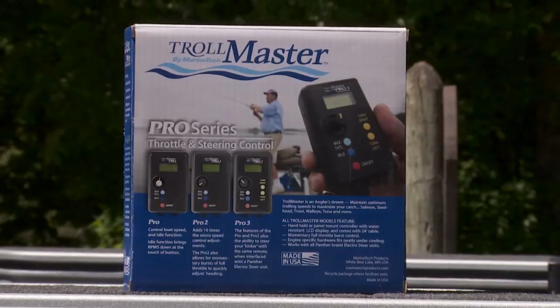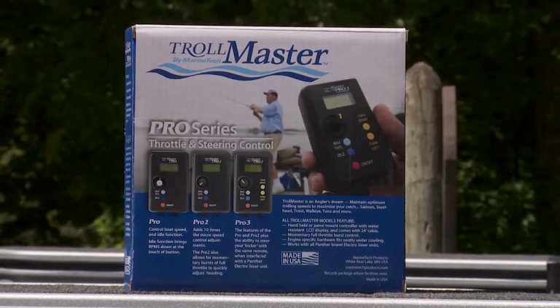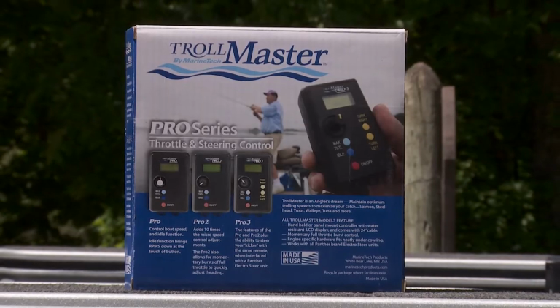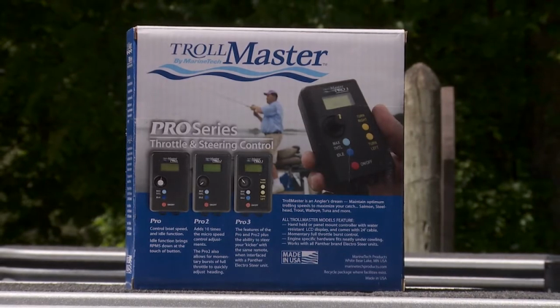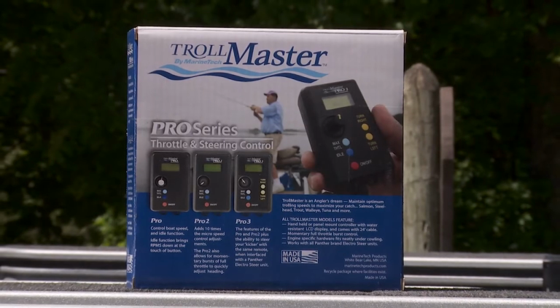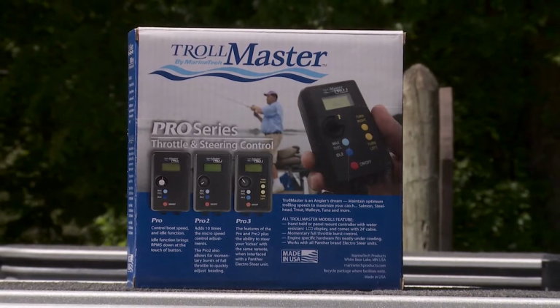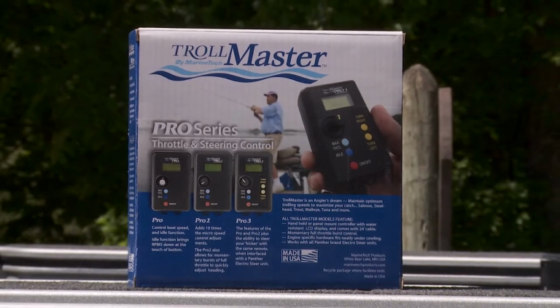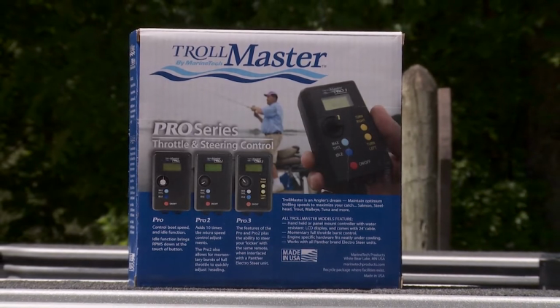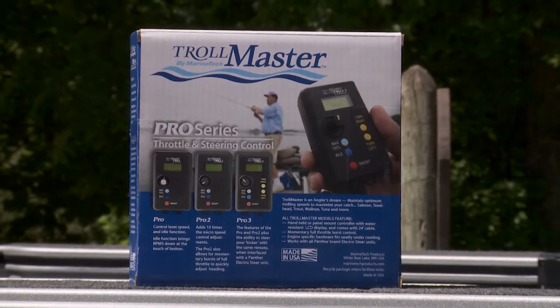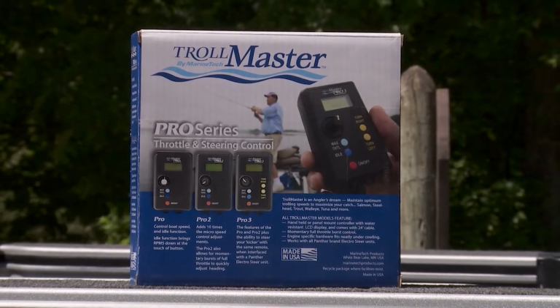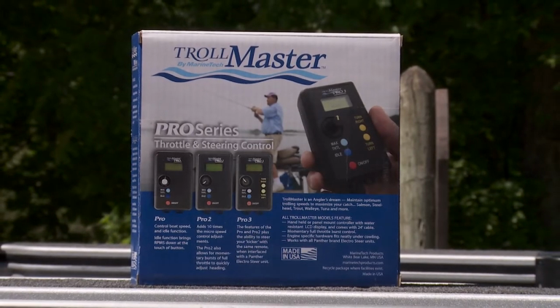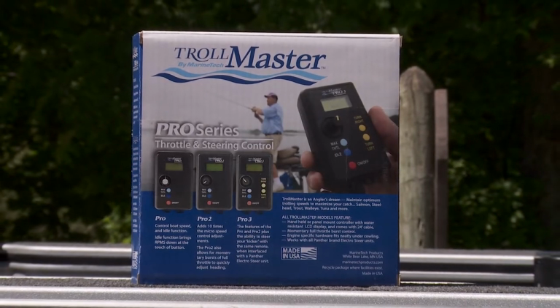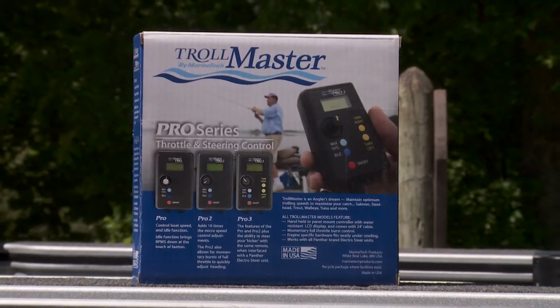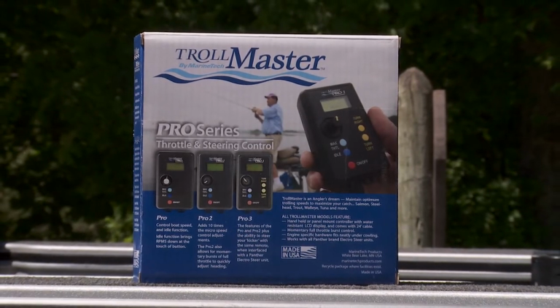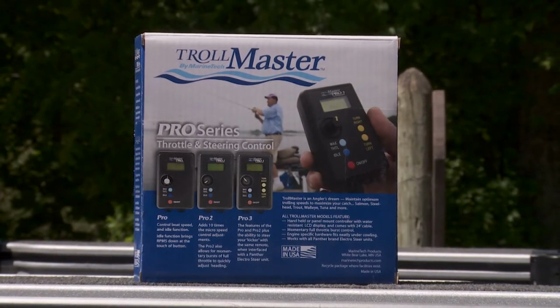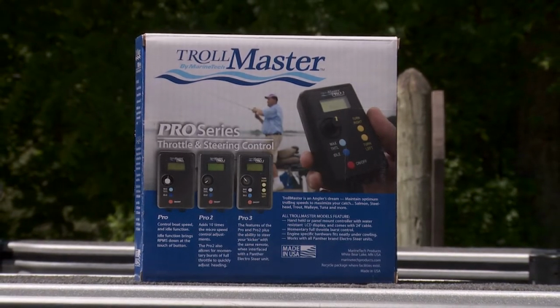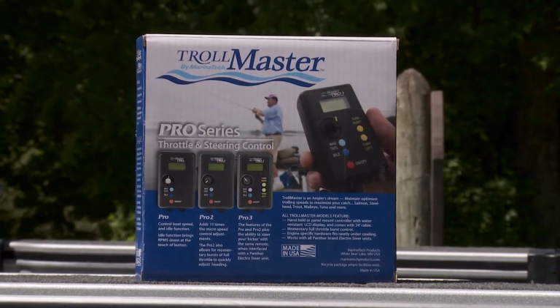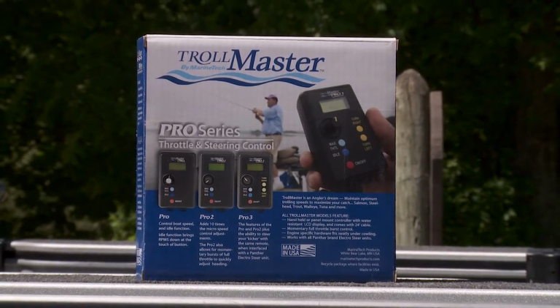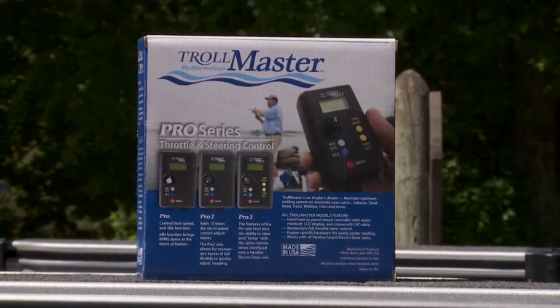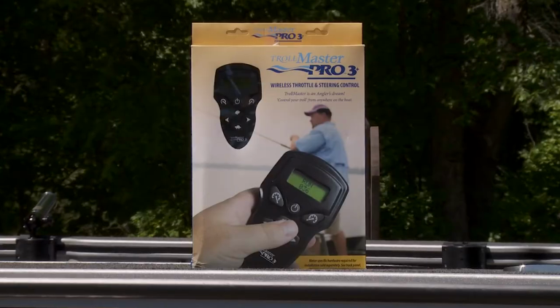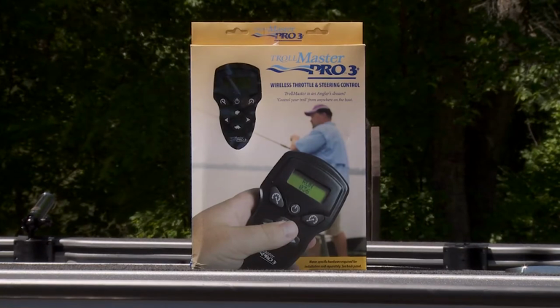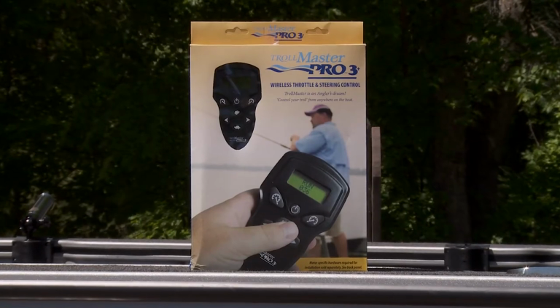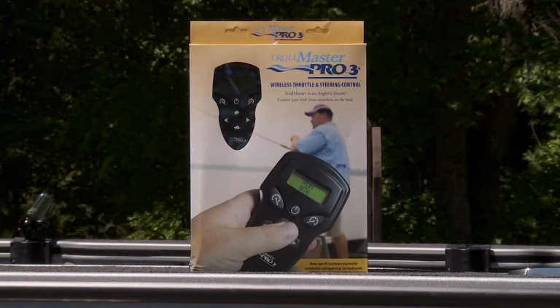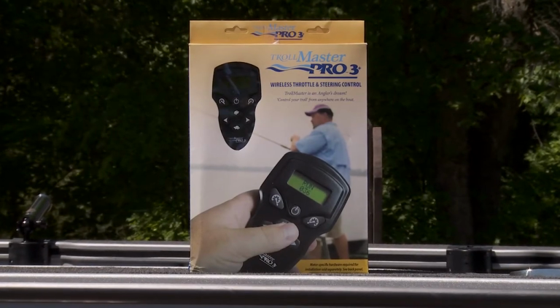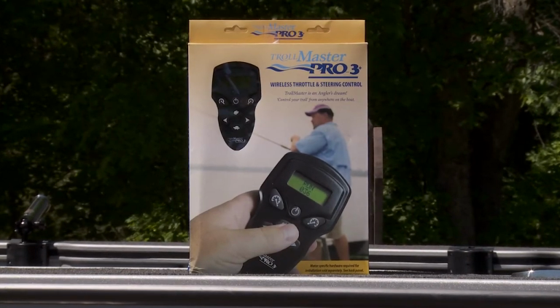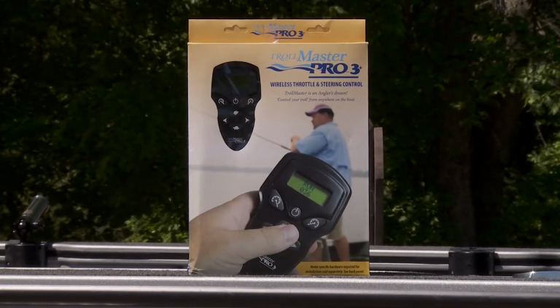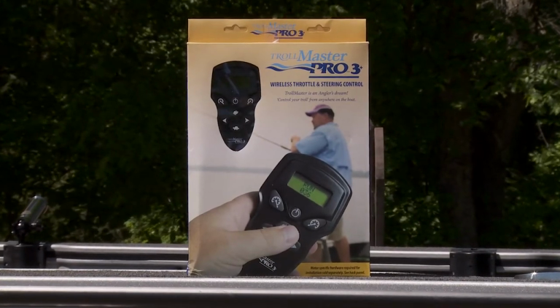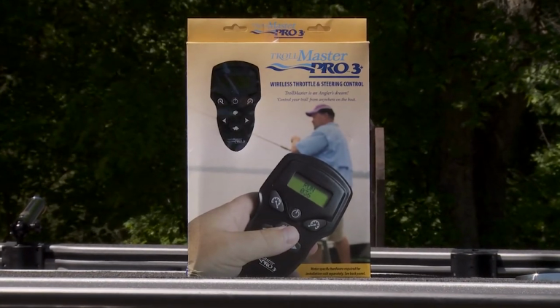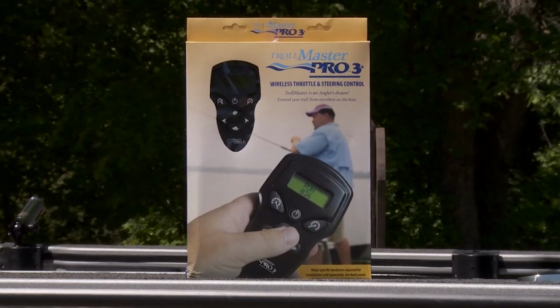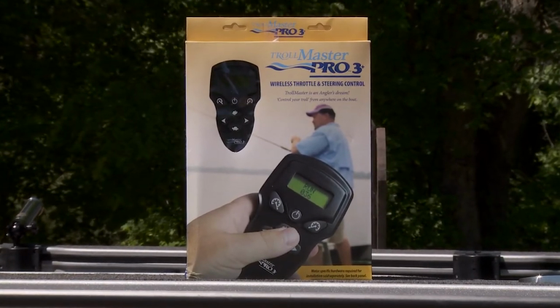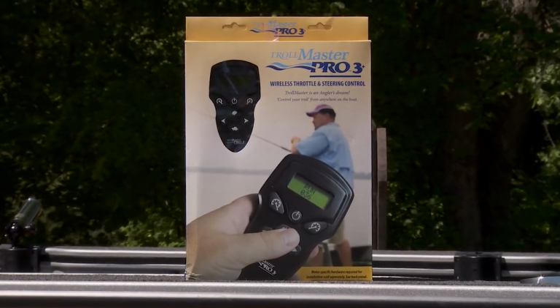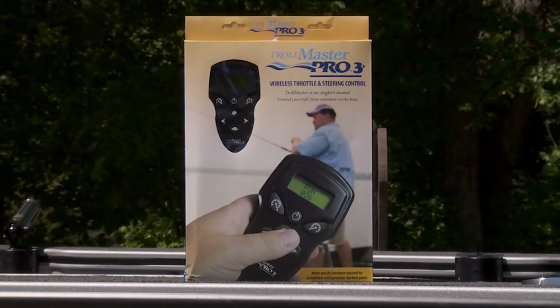The Trollmaster legacy has included the Pro, Pro 2, as well as the Pro 3, and now the addition of the Pro 3 Plus will change the way you fish.